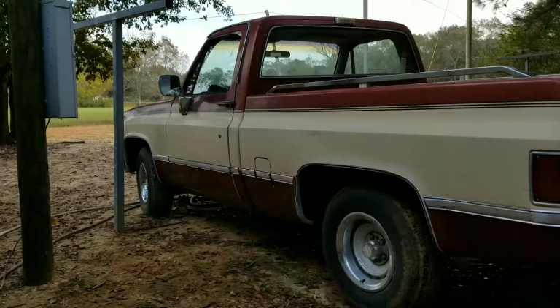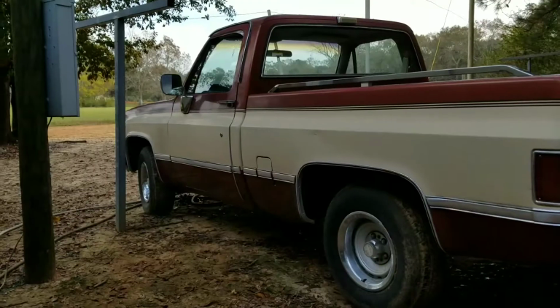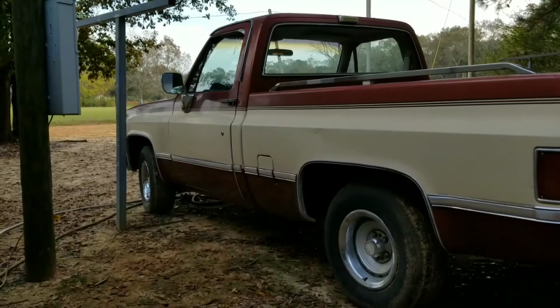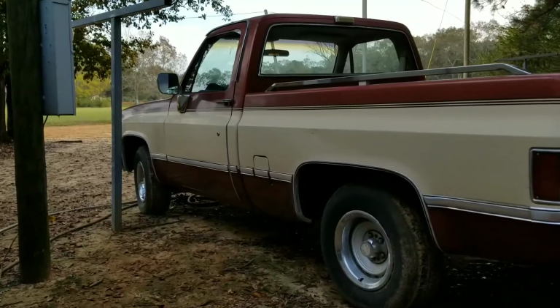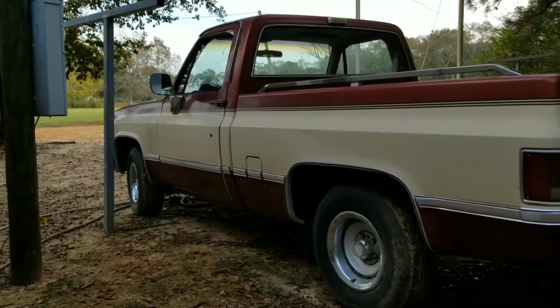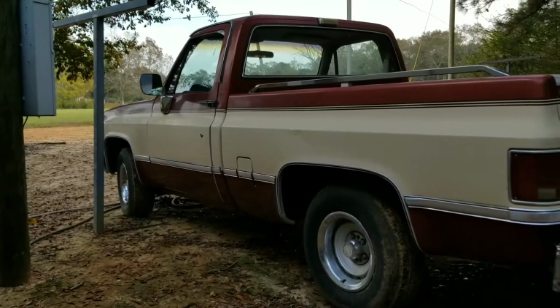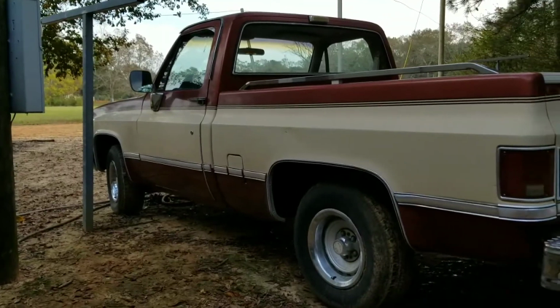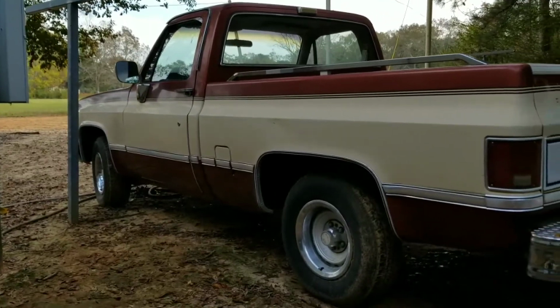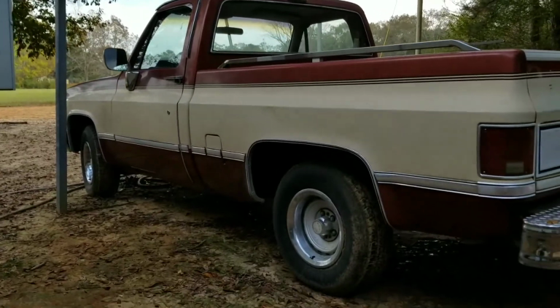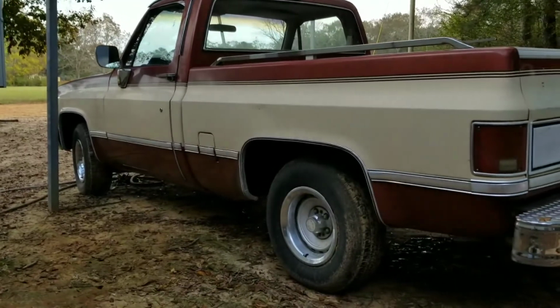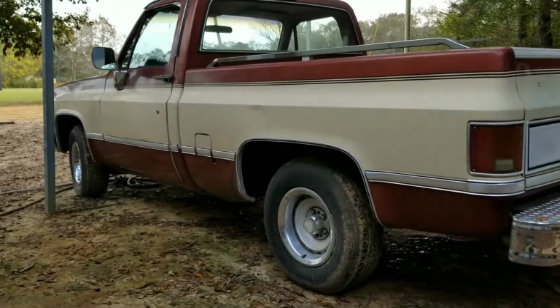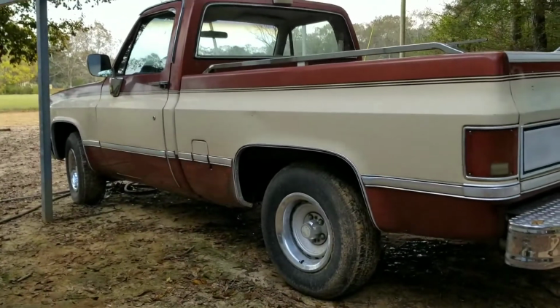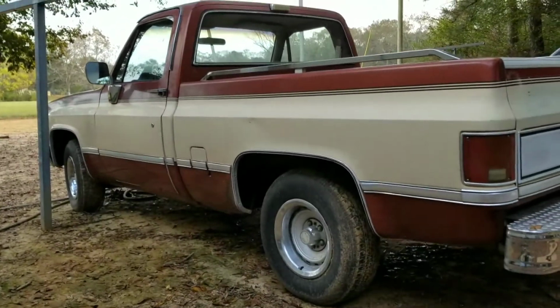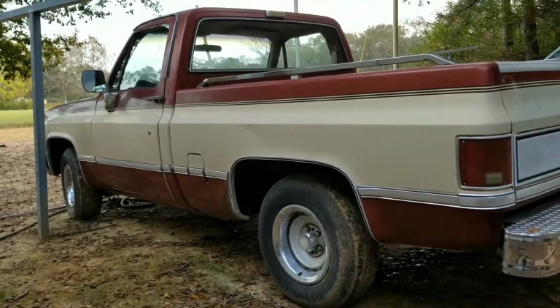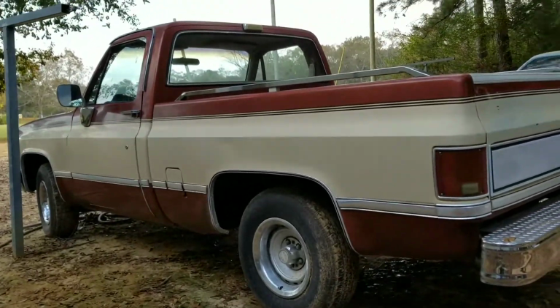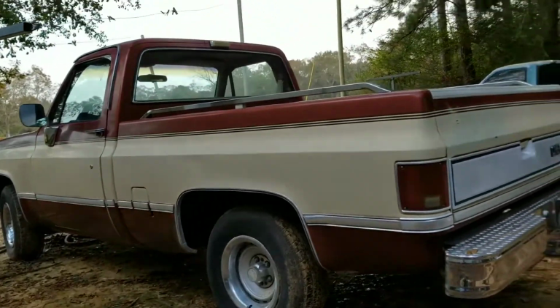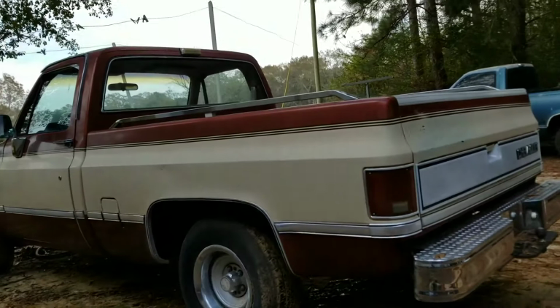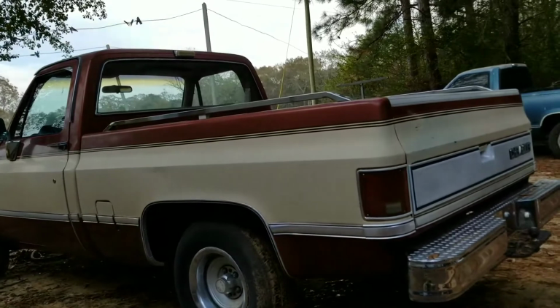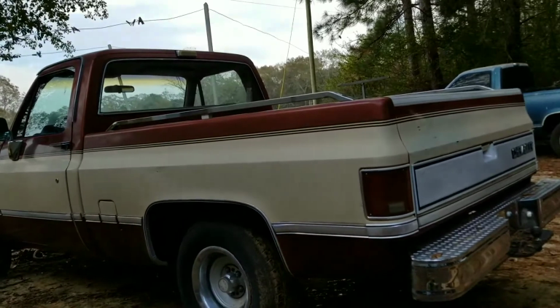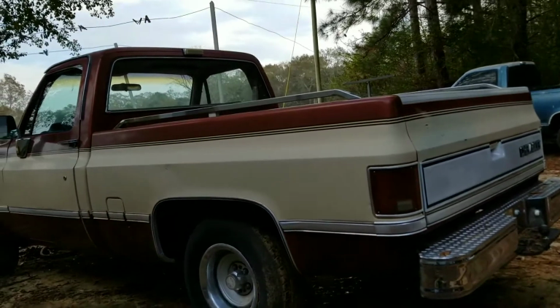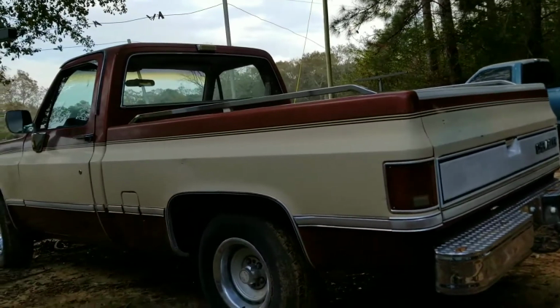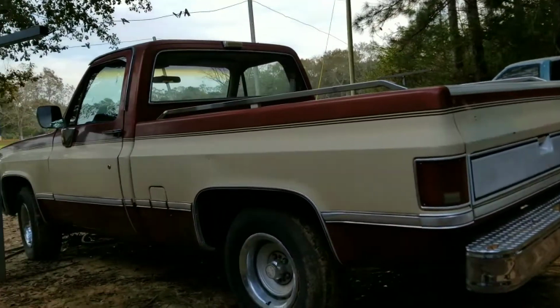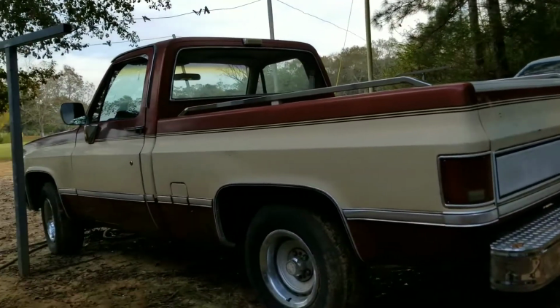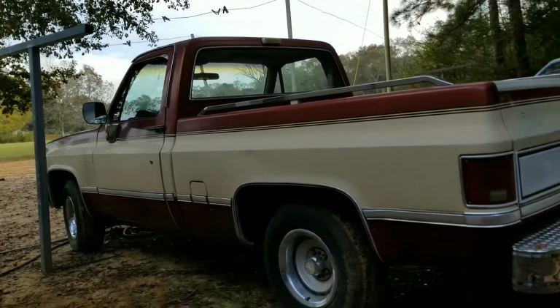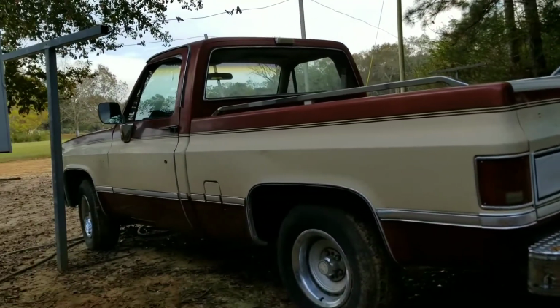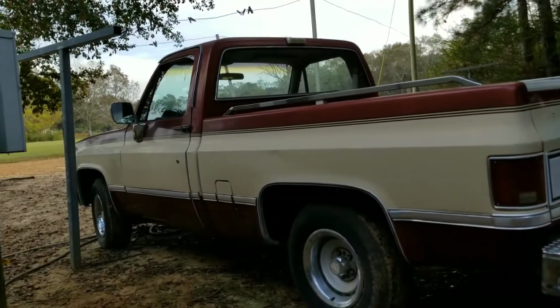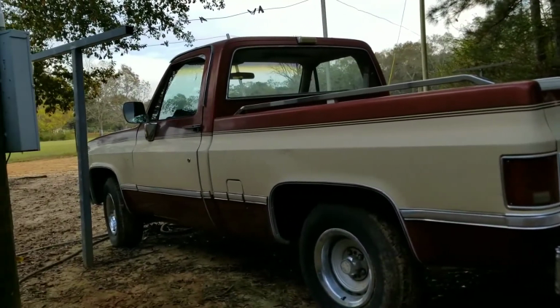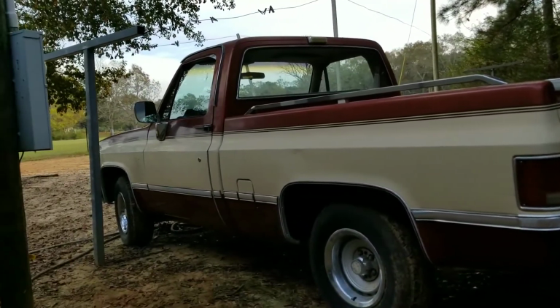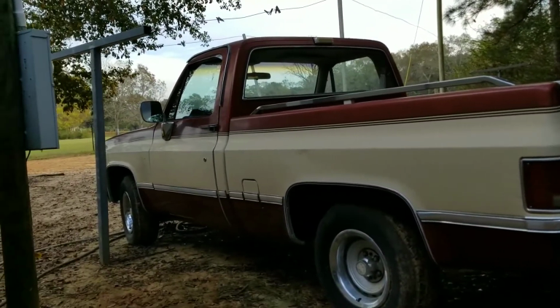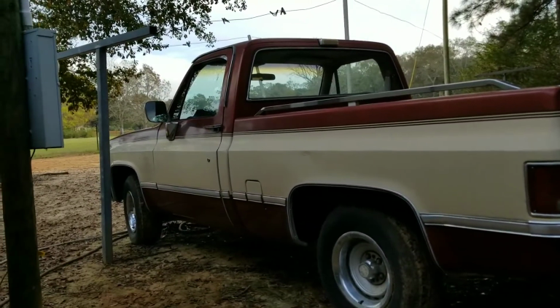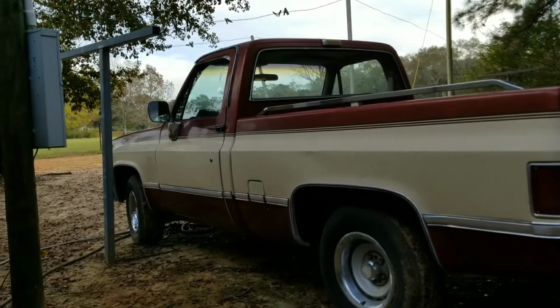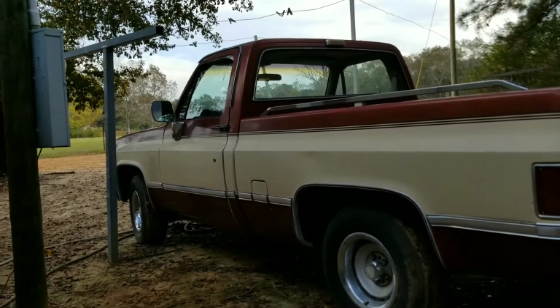It's got the original rally wheels on it. Pretty much it. Like the video, comment, subscribe — there'll be more to come later.